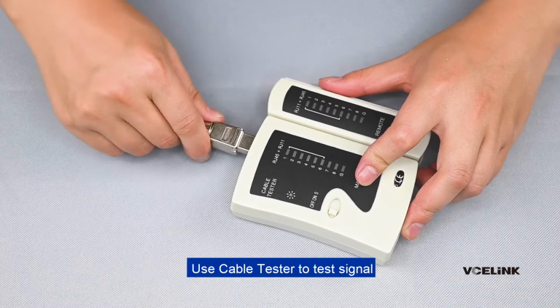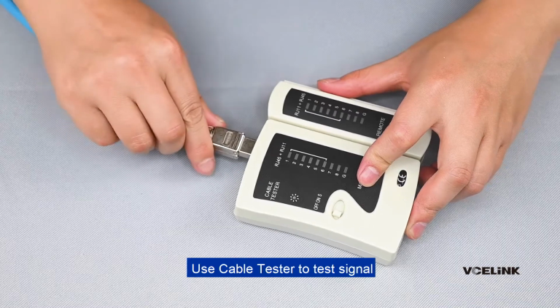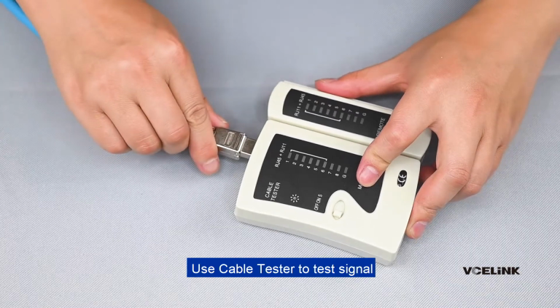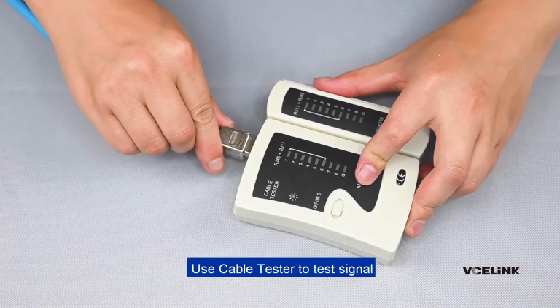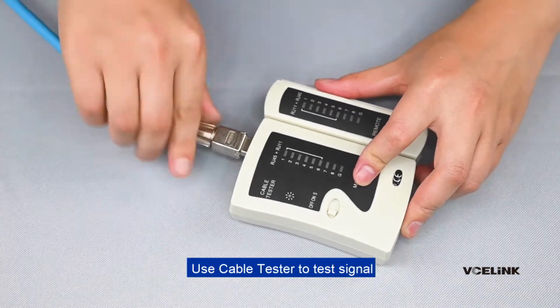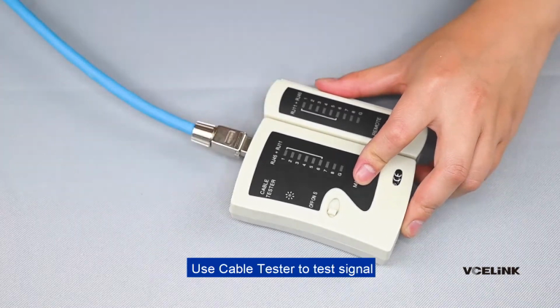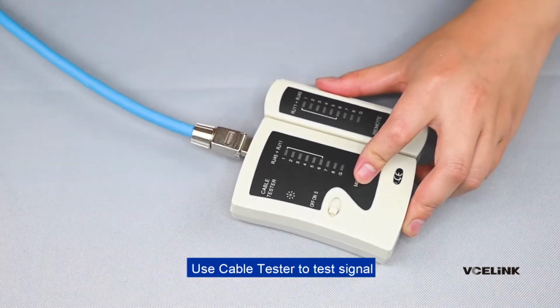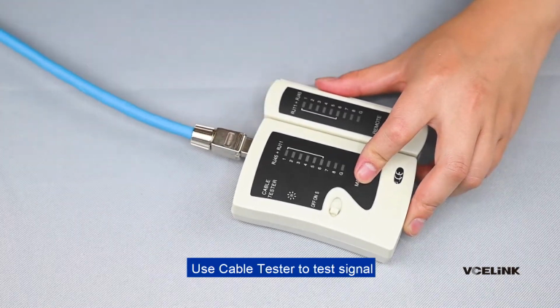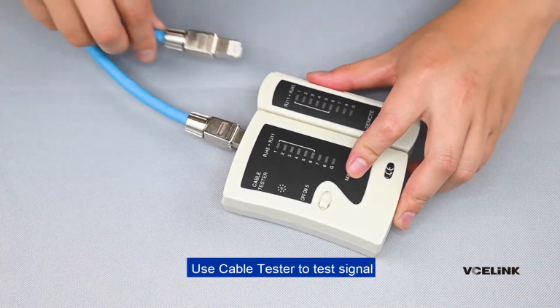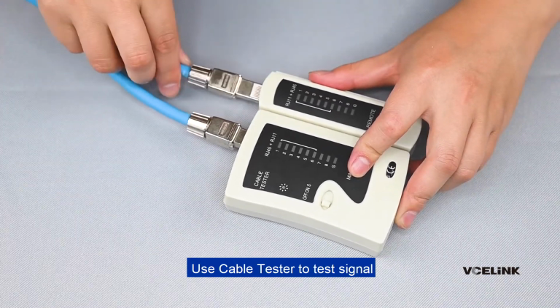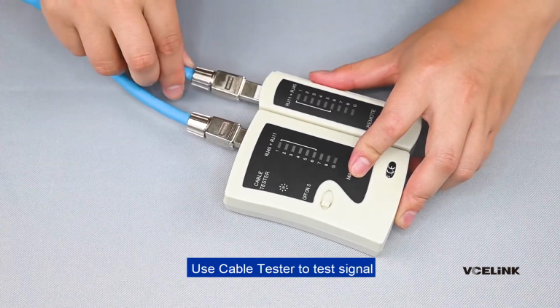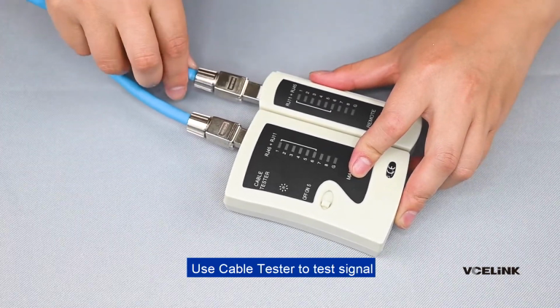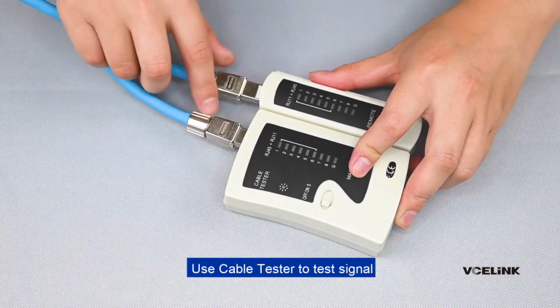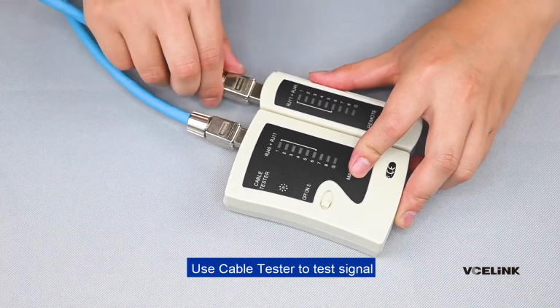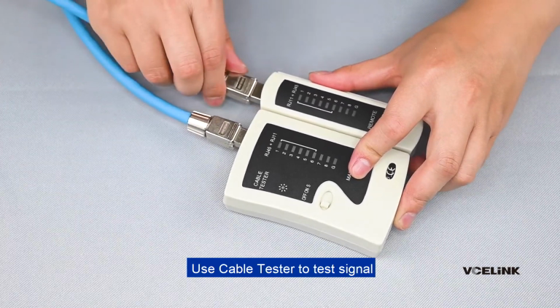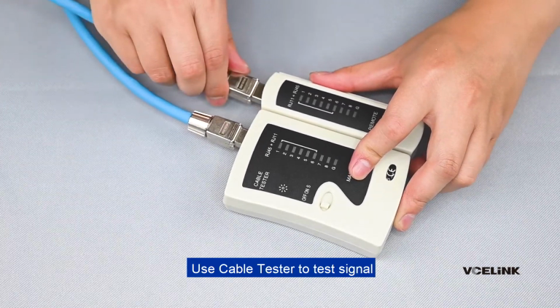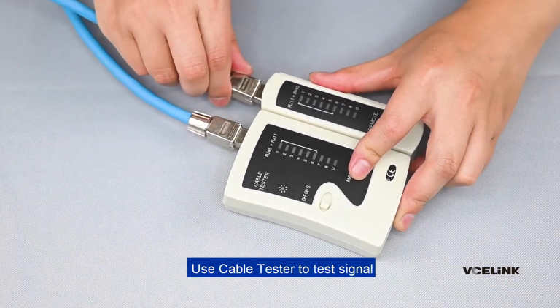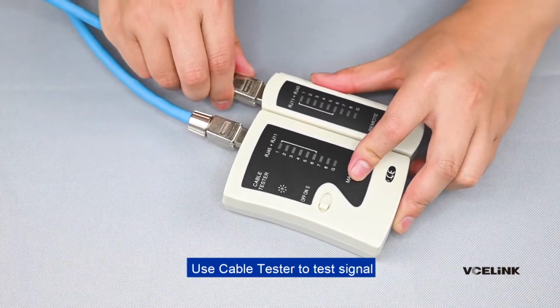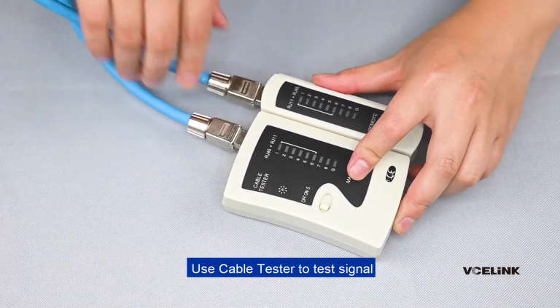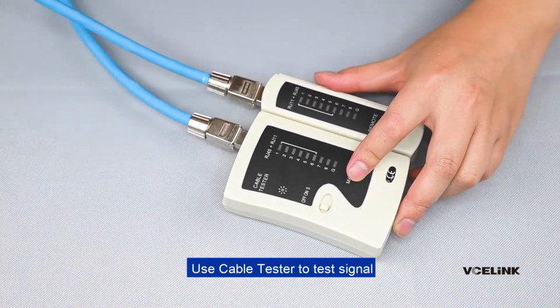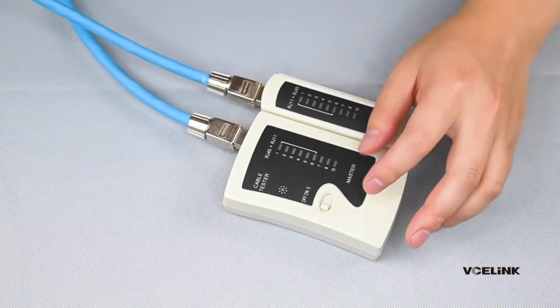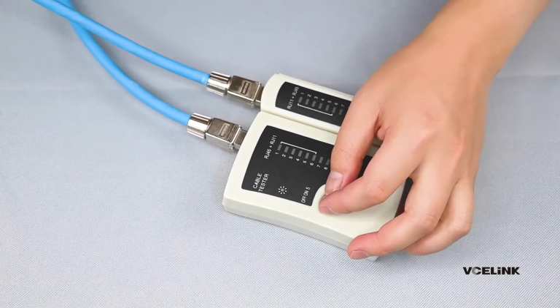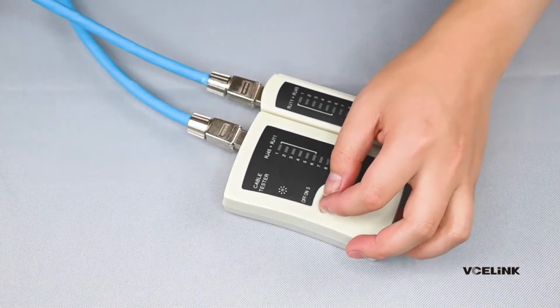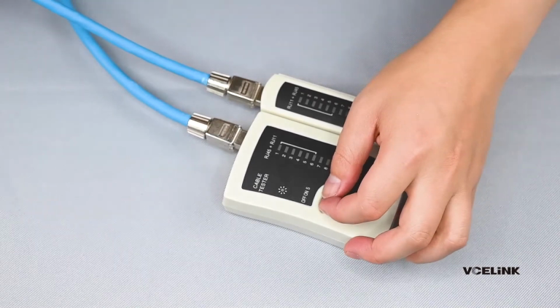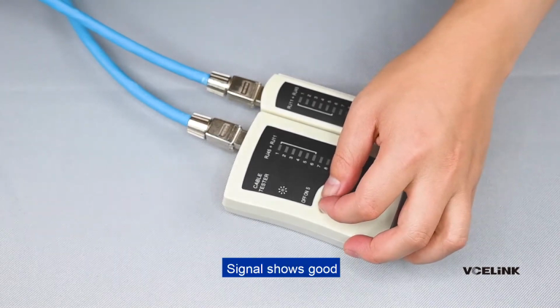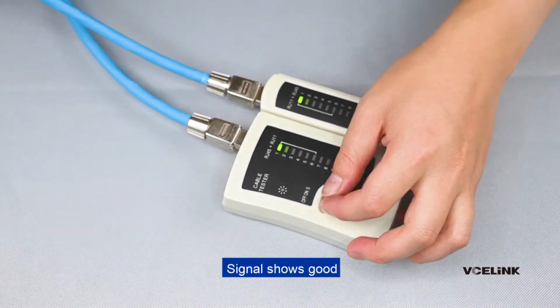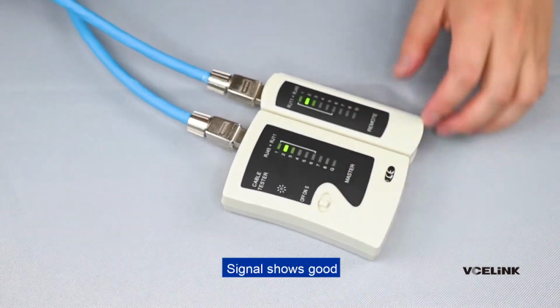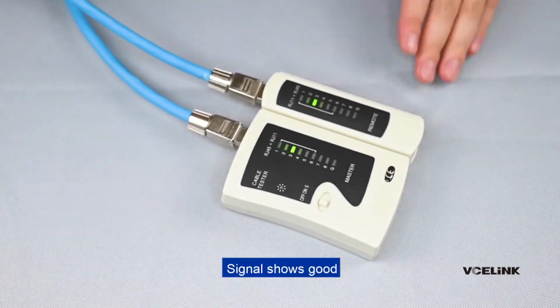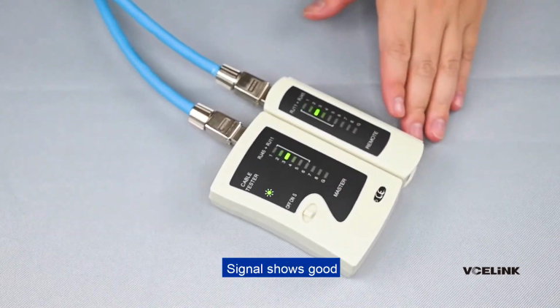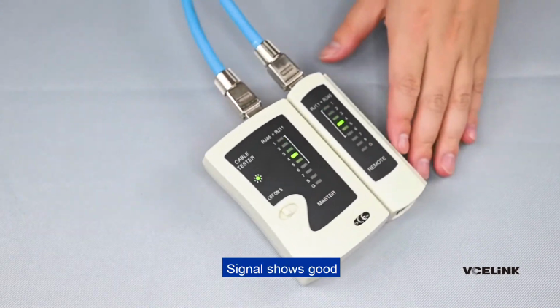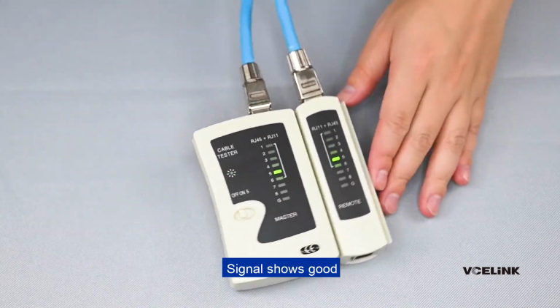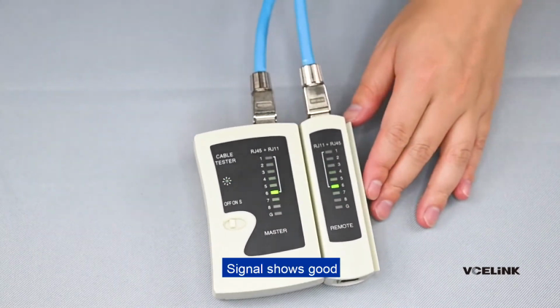Use a cable tester to test signal. Signal shows good. Complete.